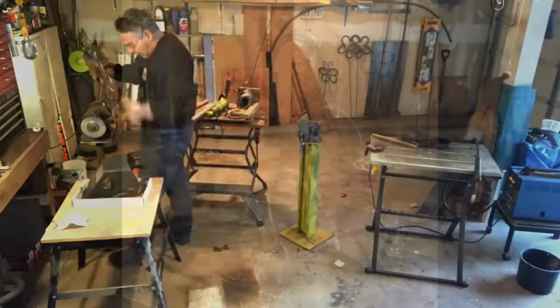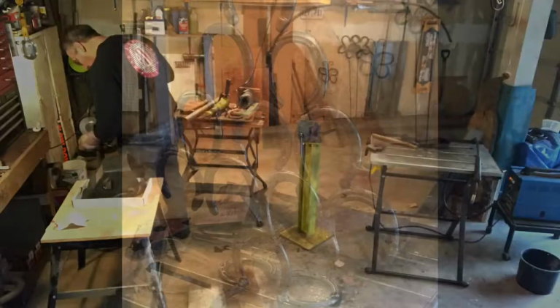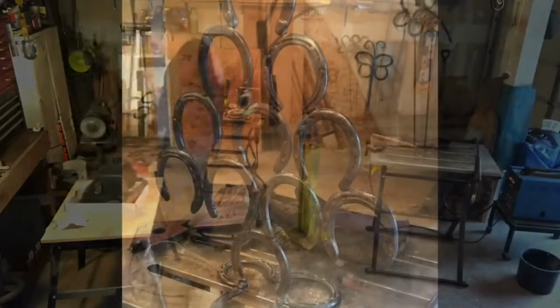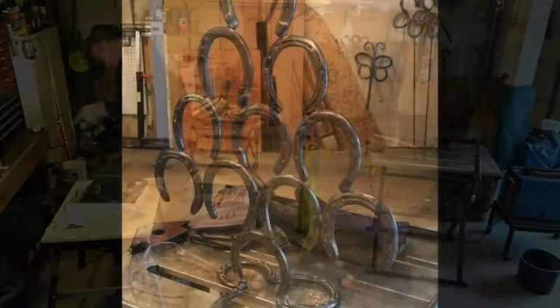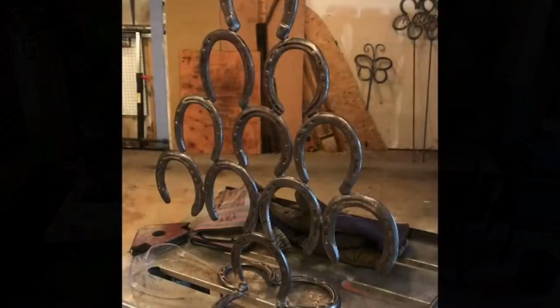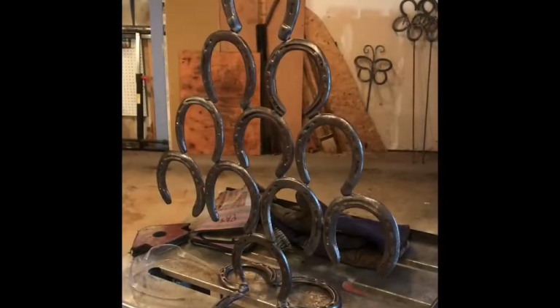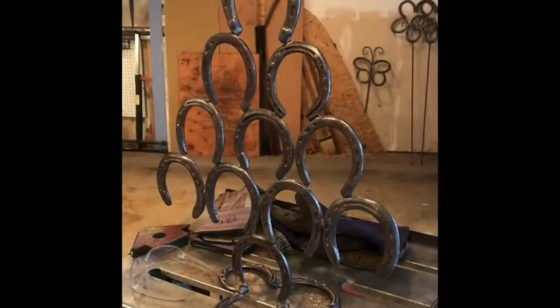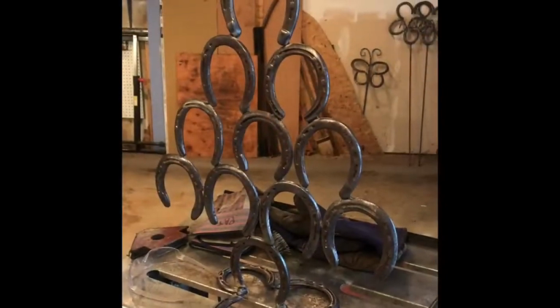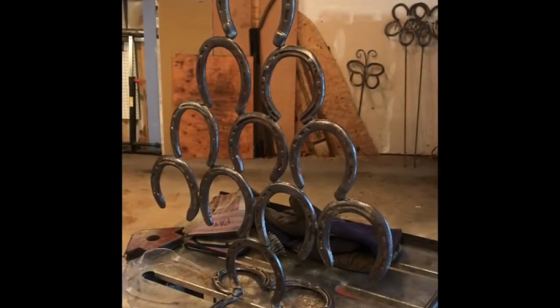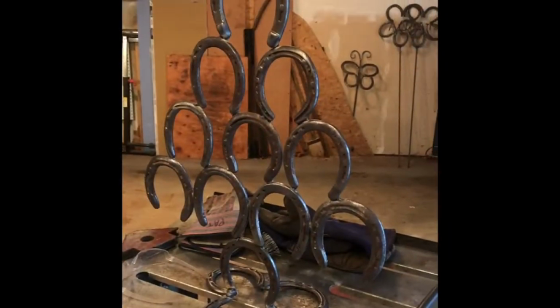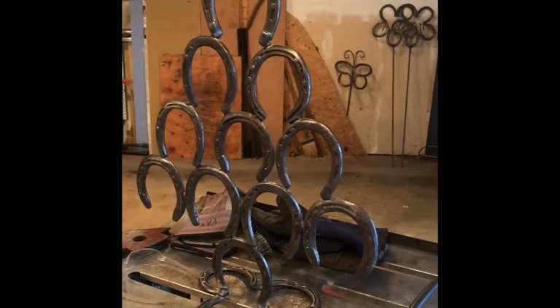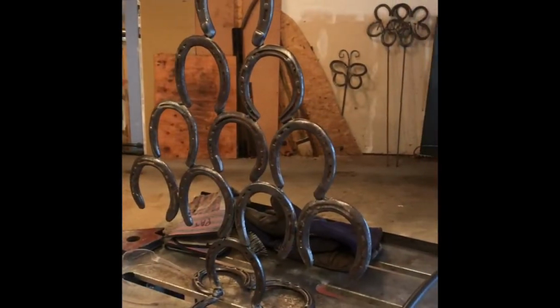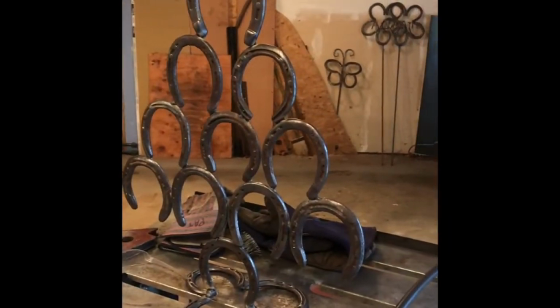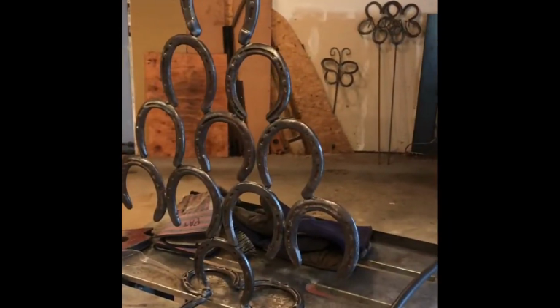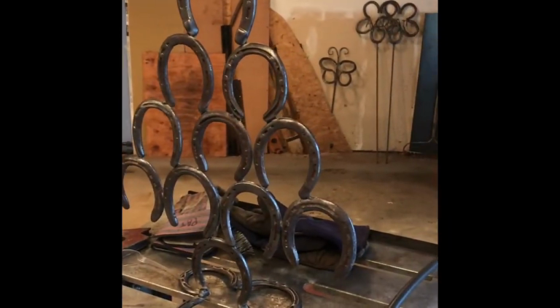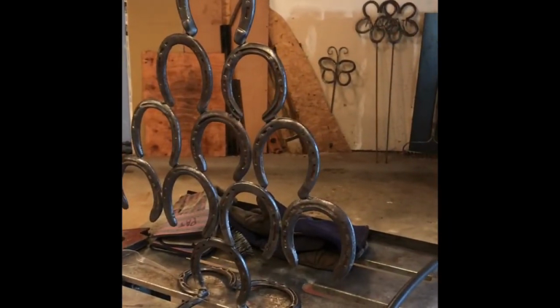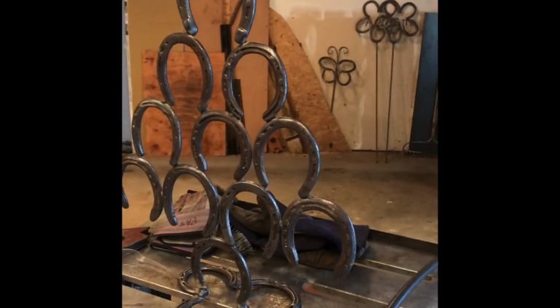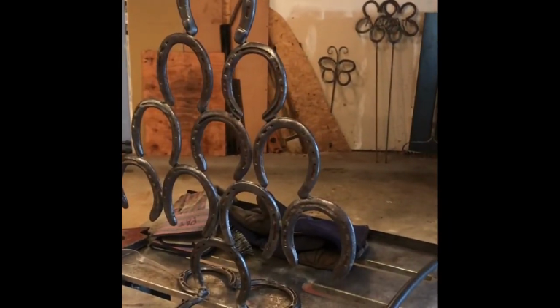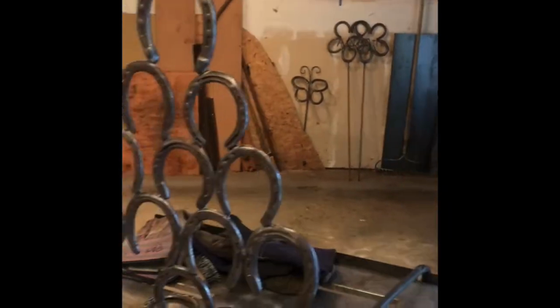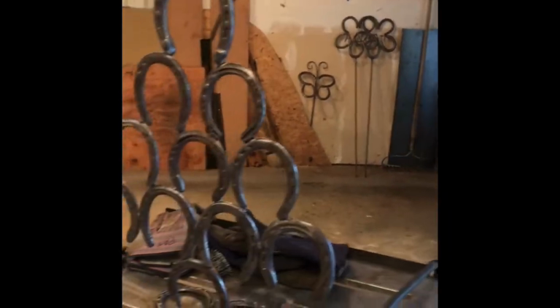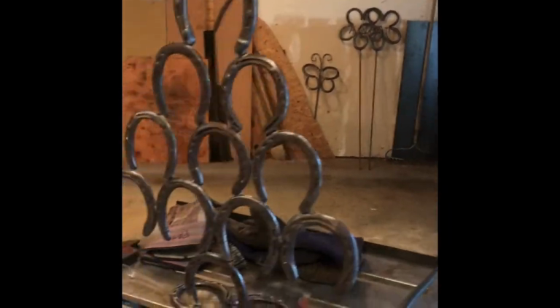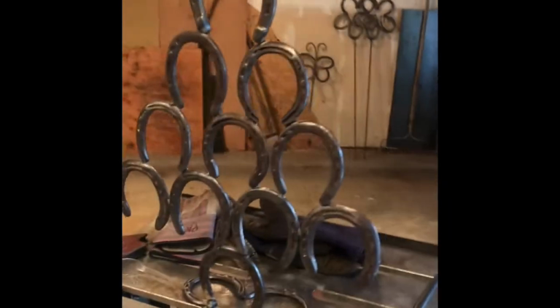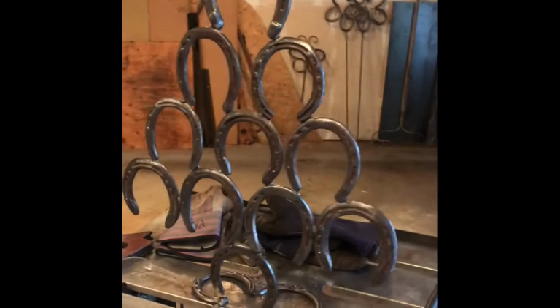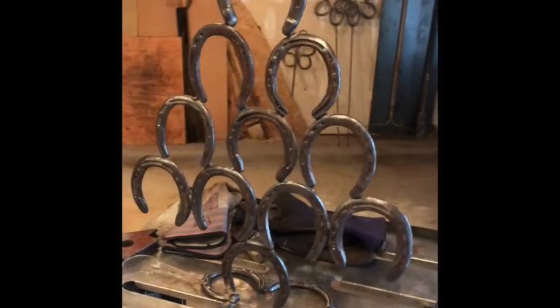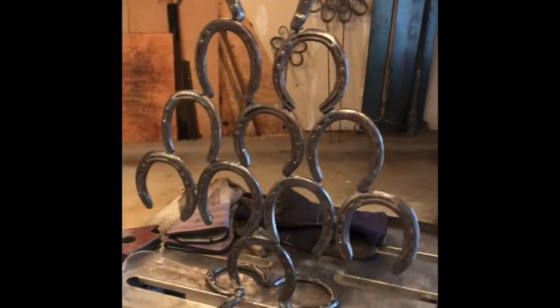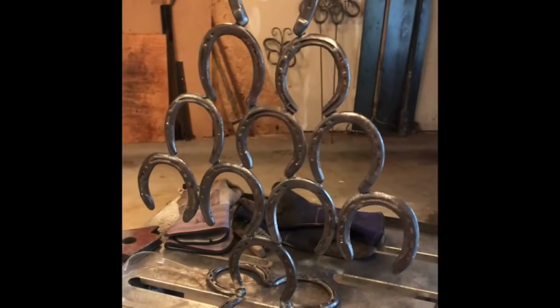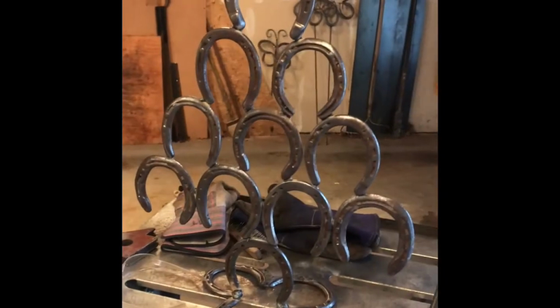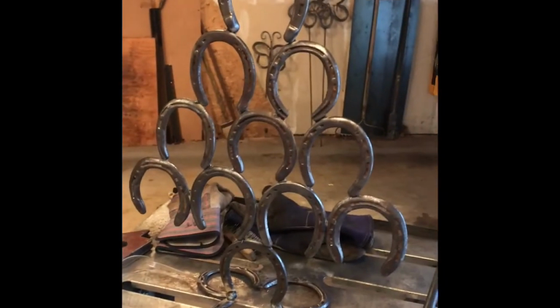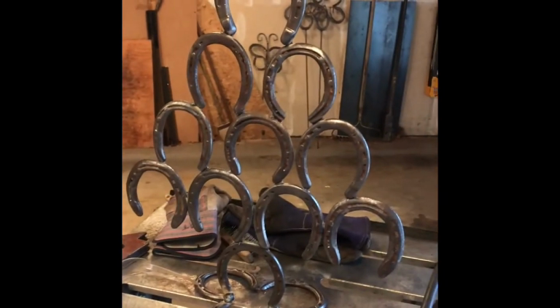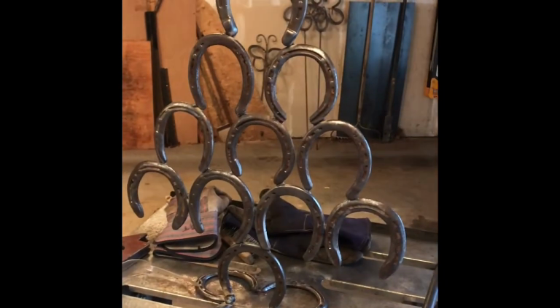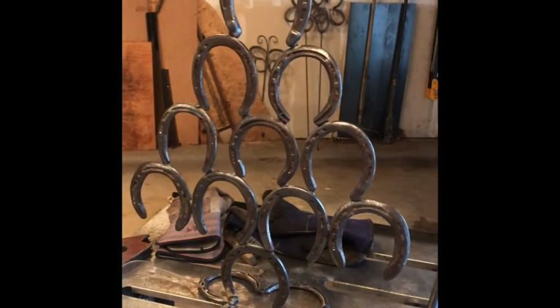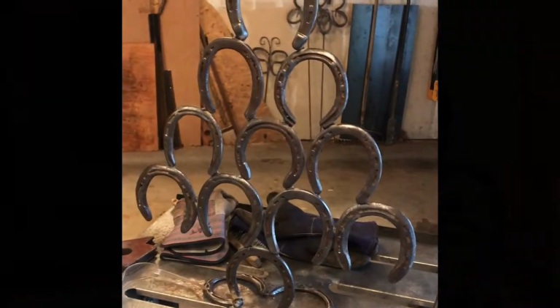Okay, so there you go — a little piece of horseshoe art, a little Christmas decoration.